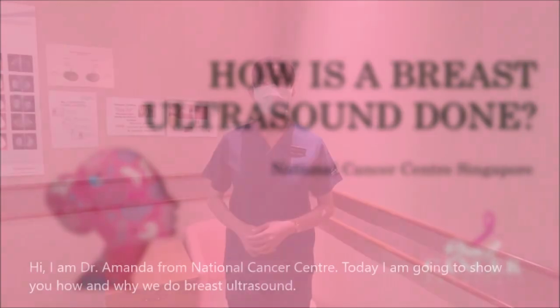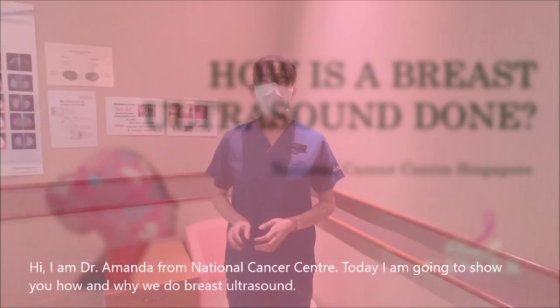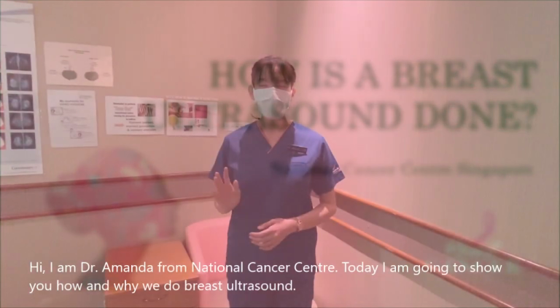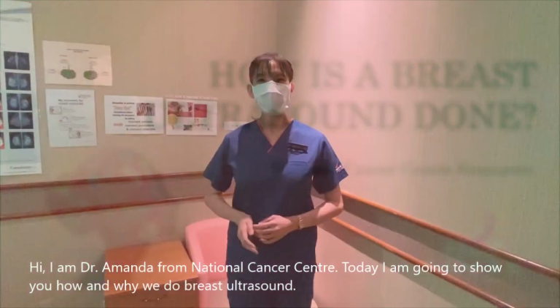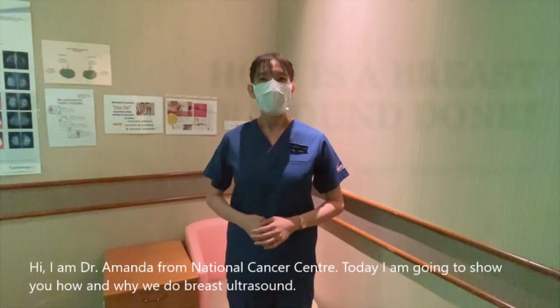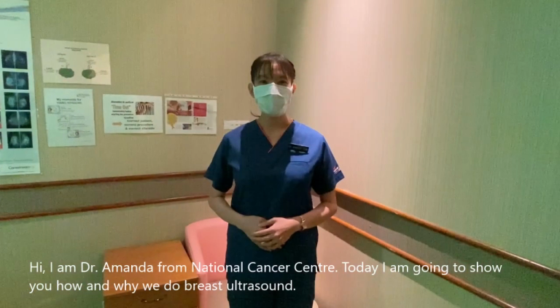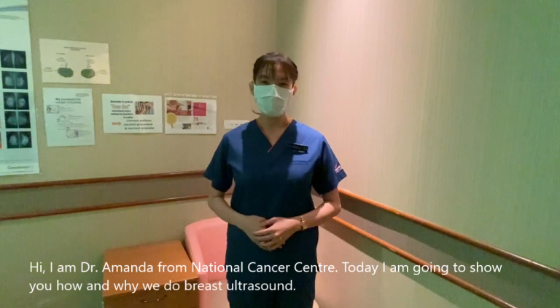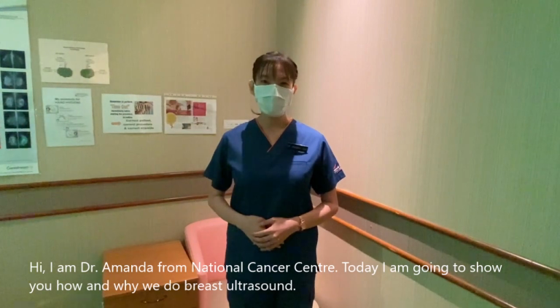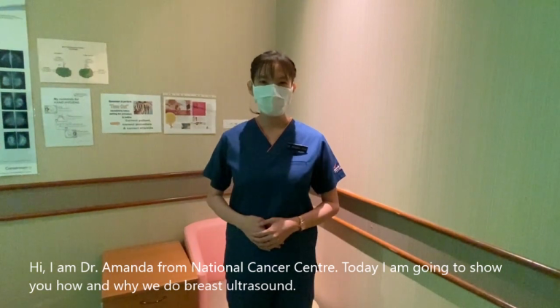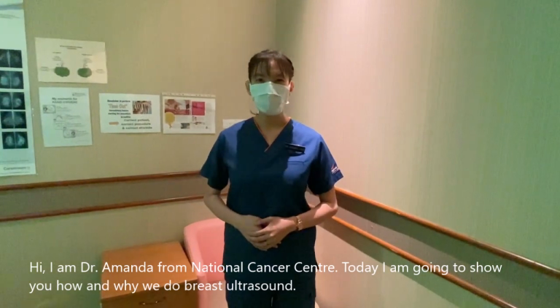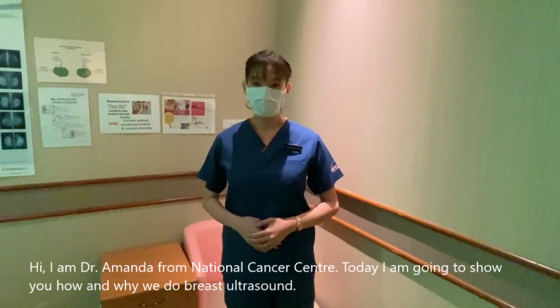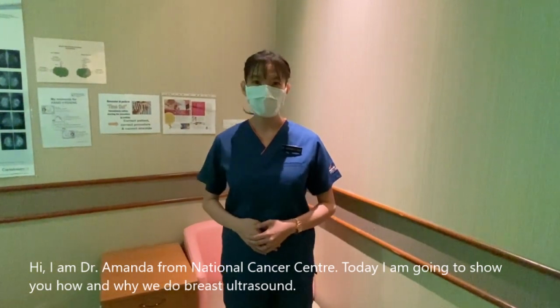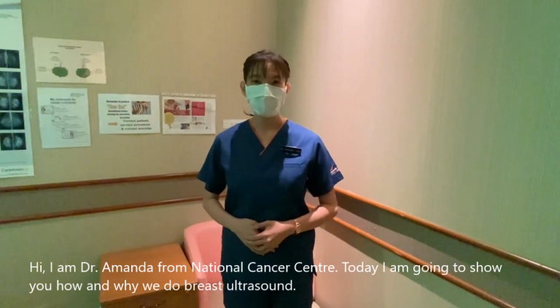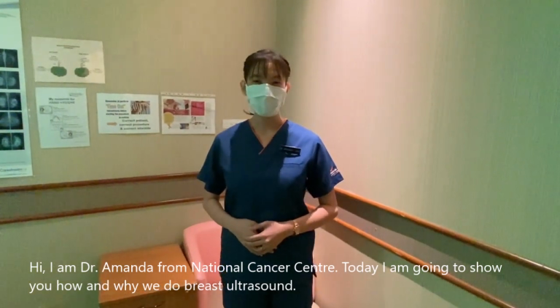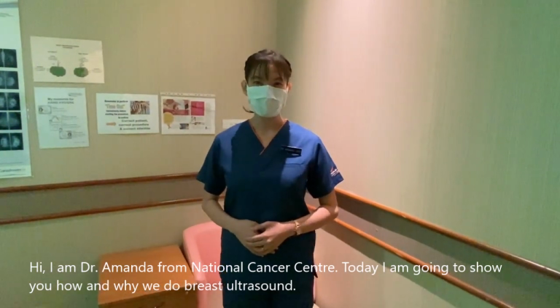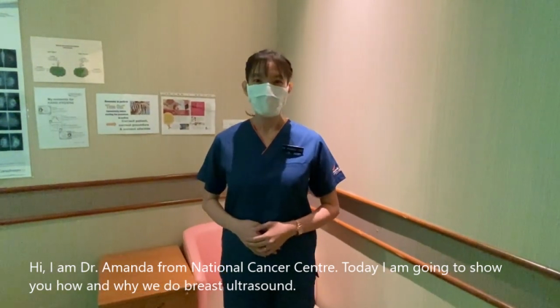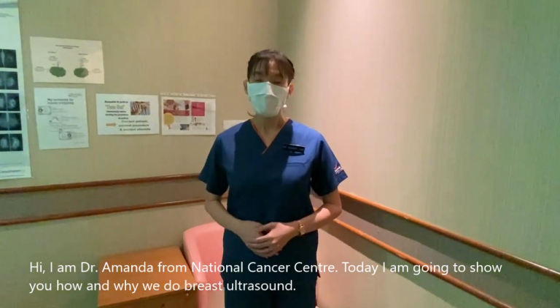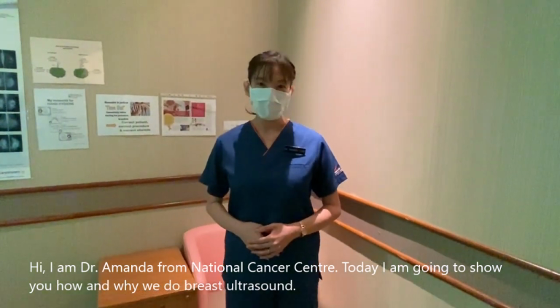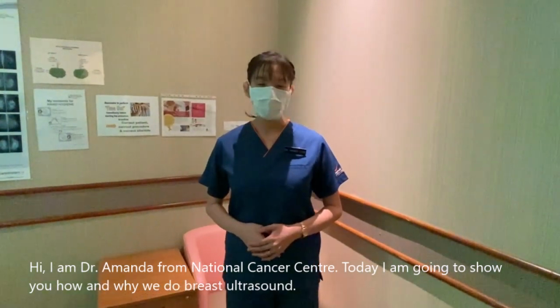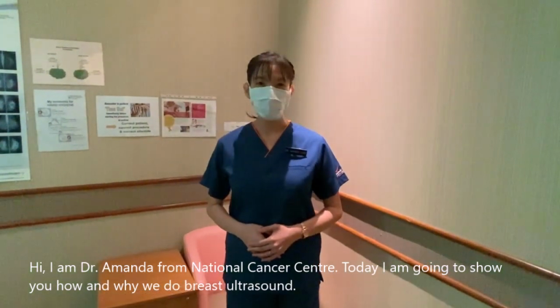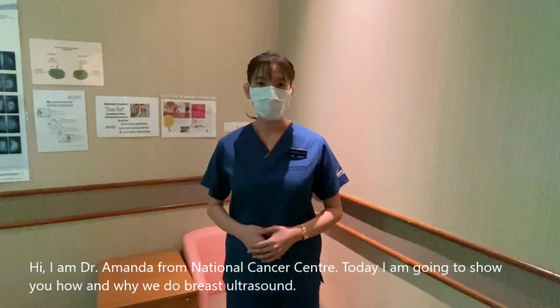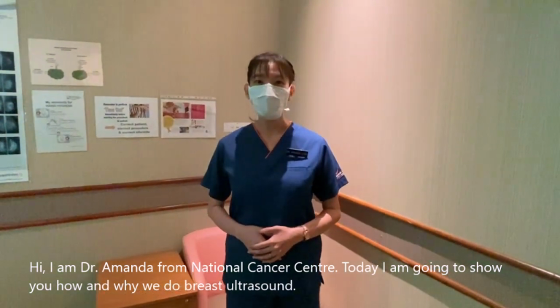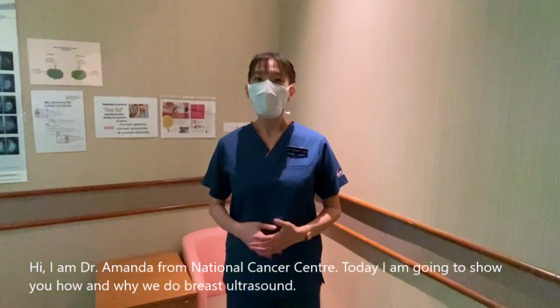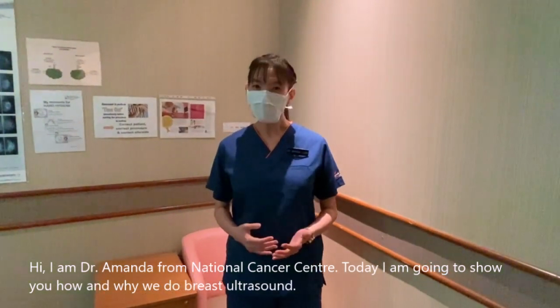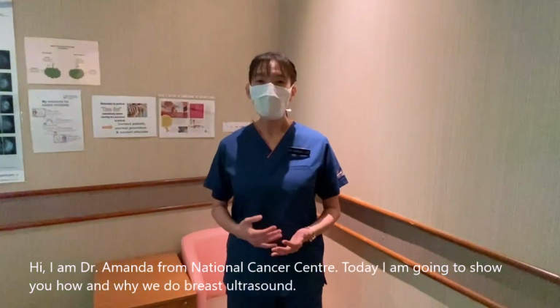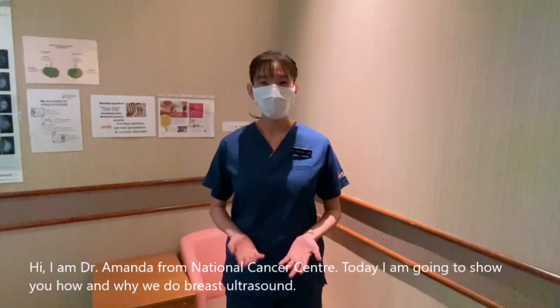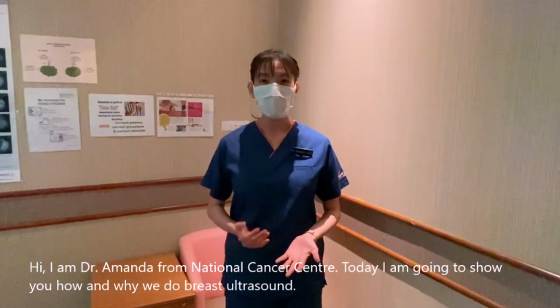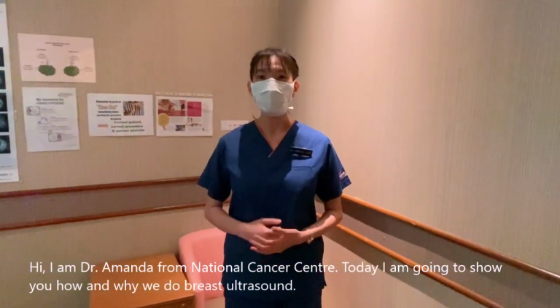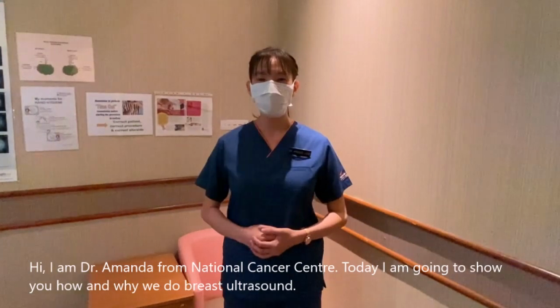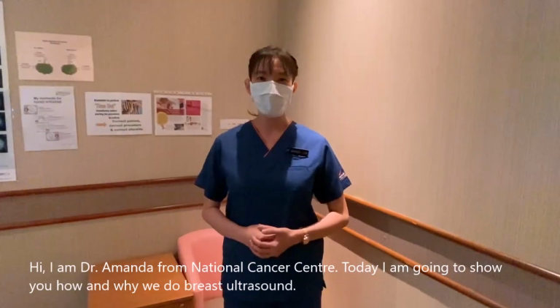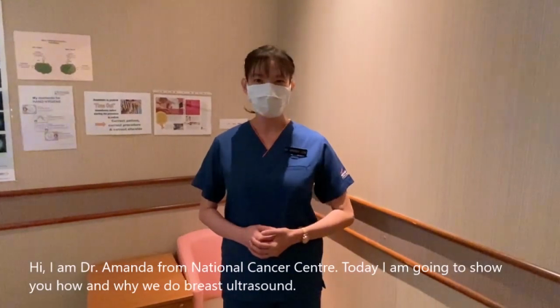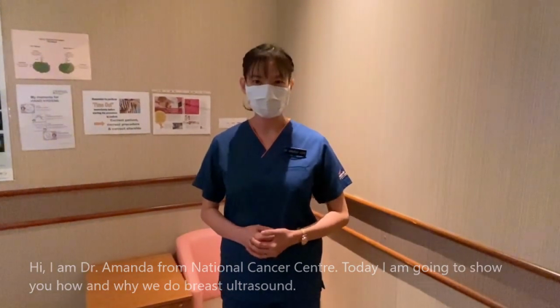Hi, I'm Dr. Amanda from National Cancer Center. Today I'm going to show you how and why we do breast ultrasound.